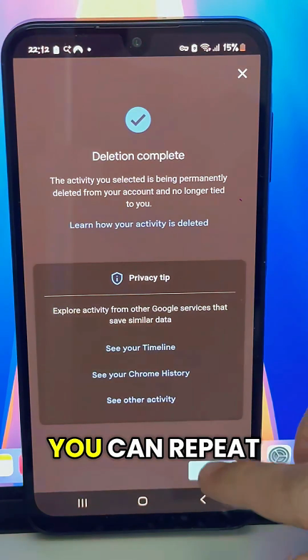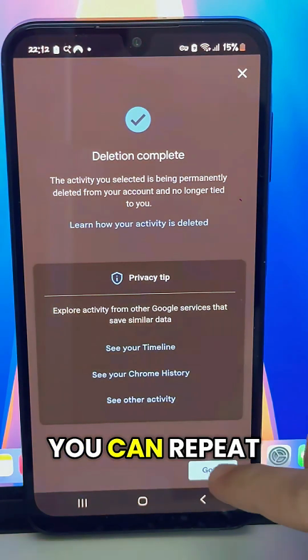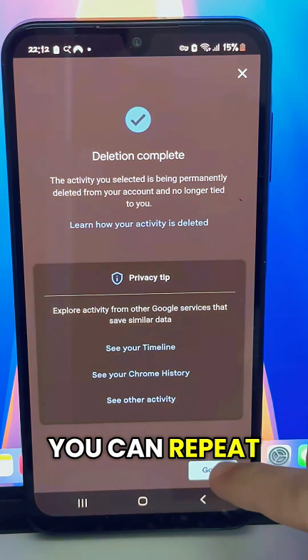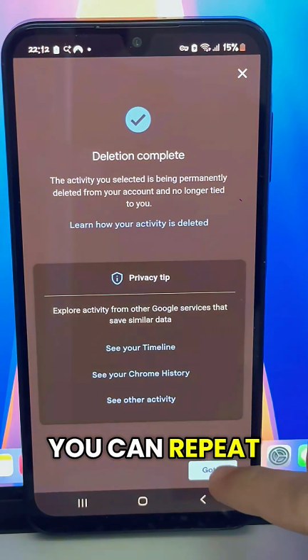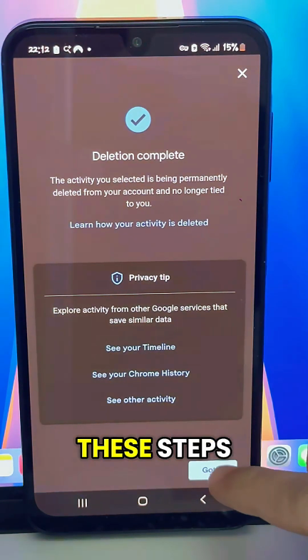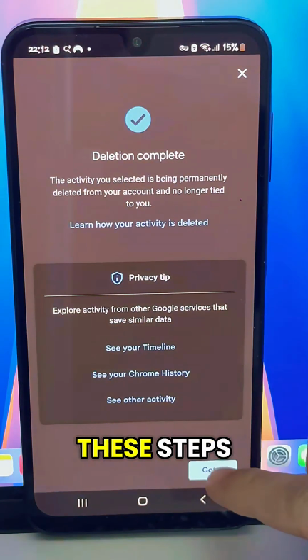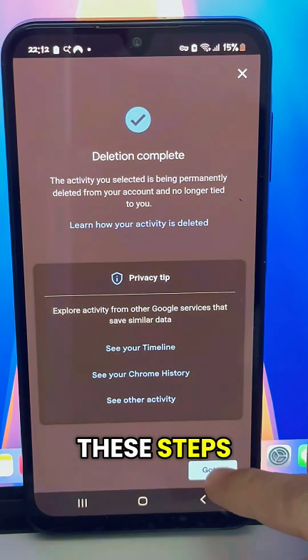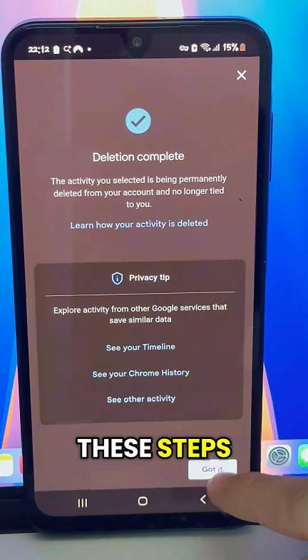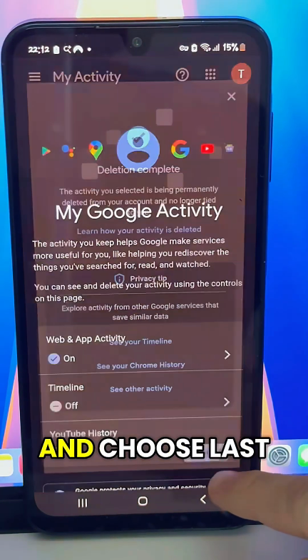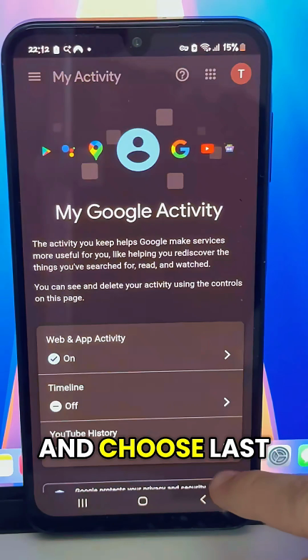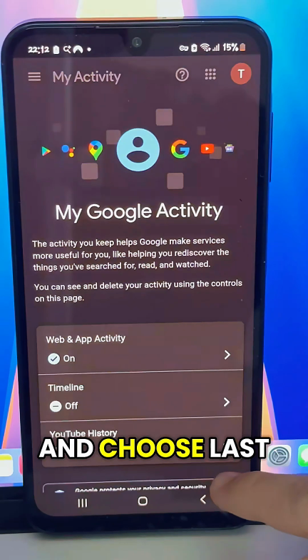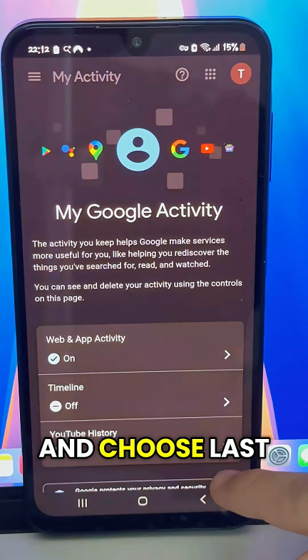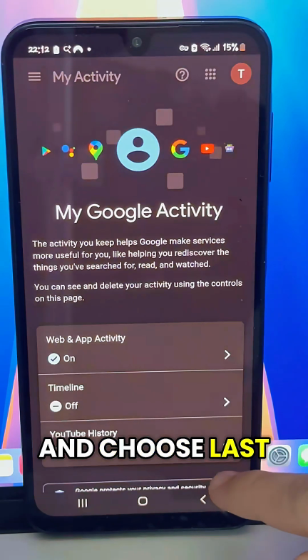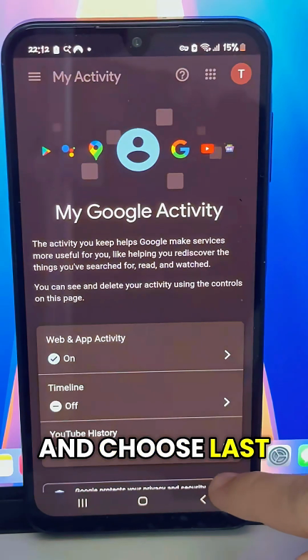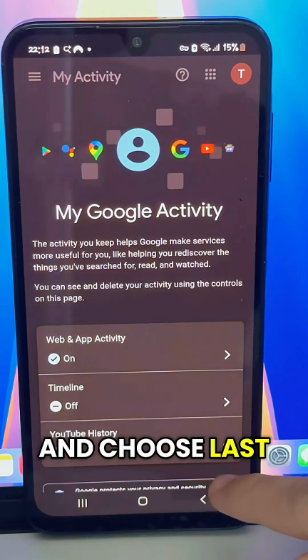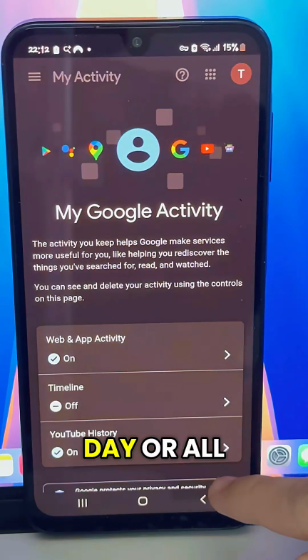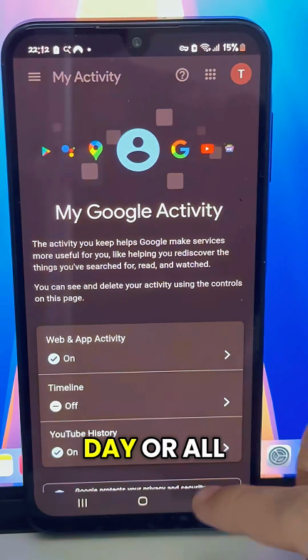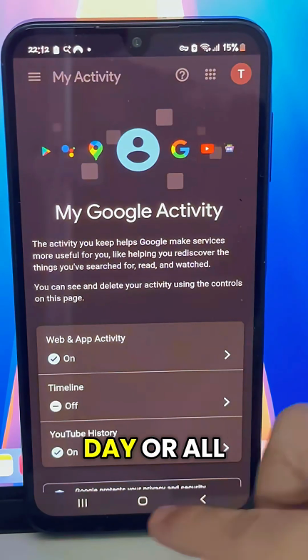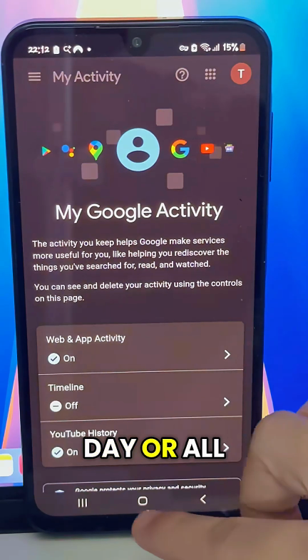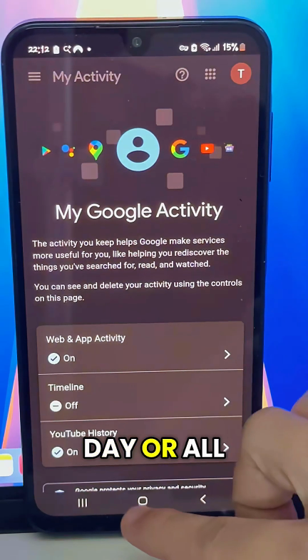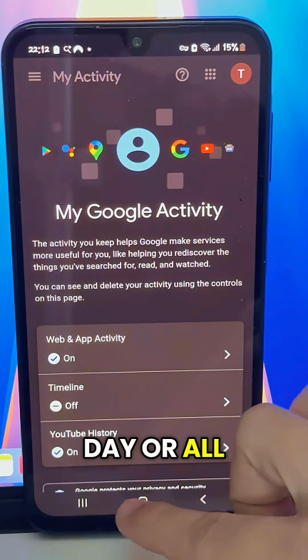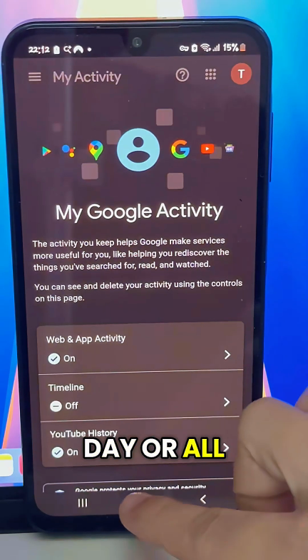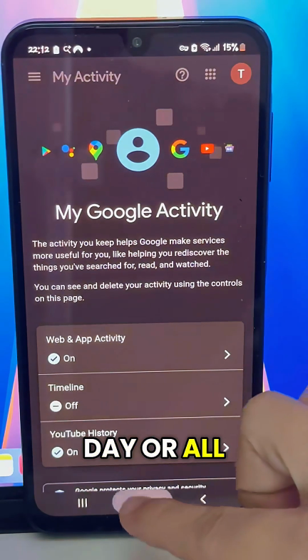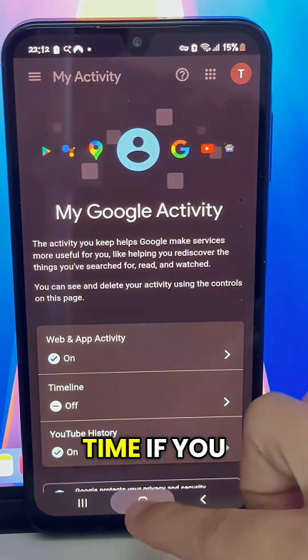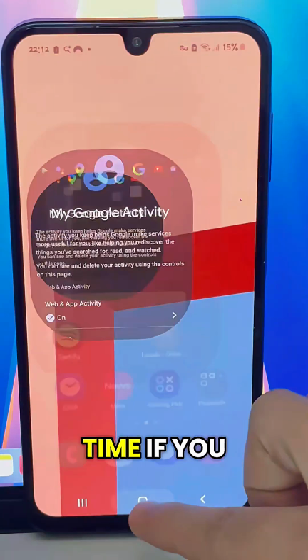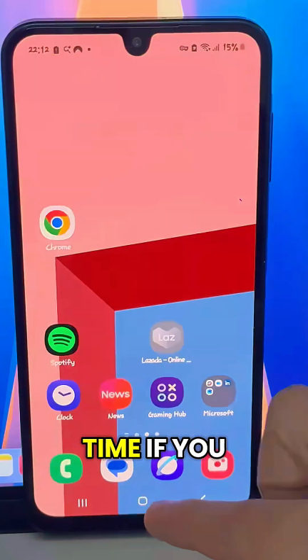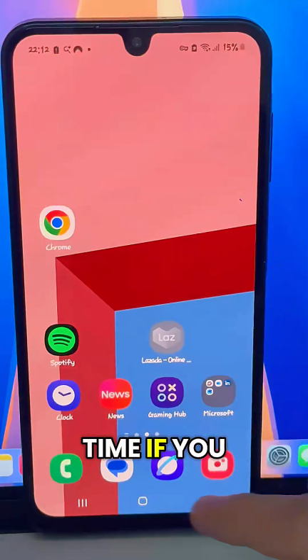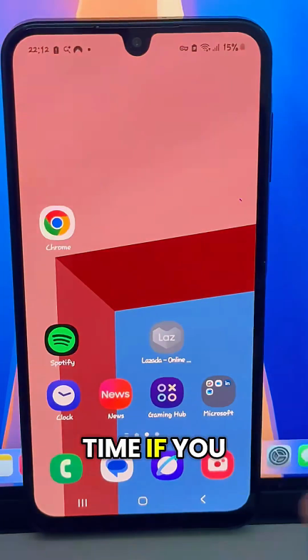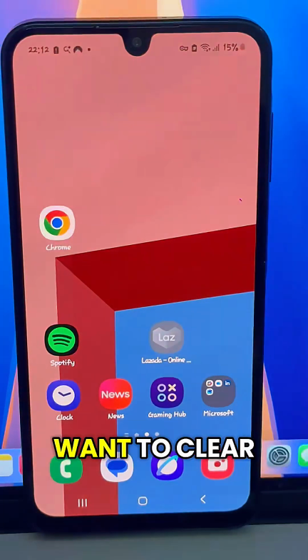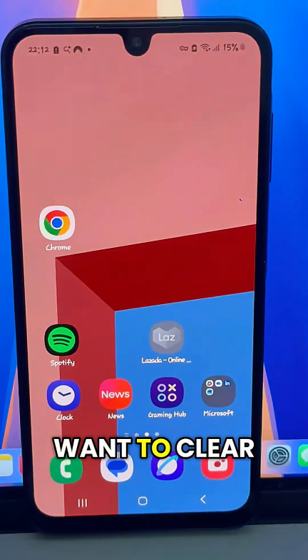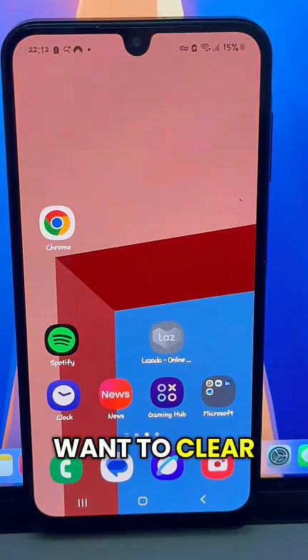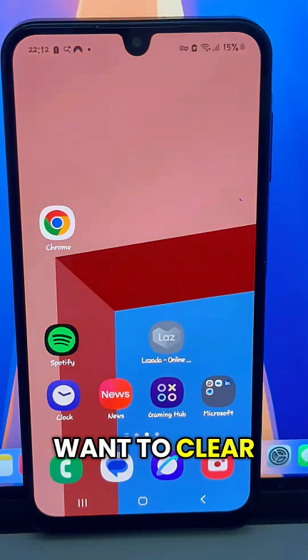You can repeat these steps and choose Last Day or All Time if you want to clear everything.